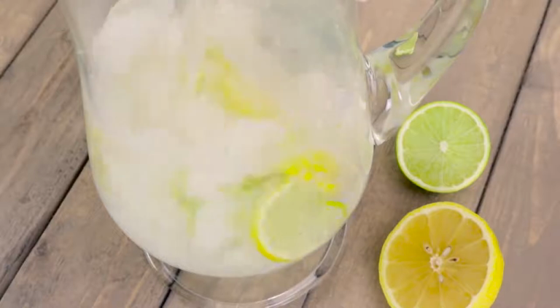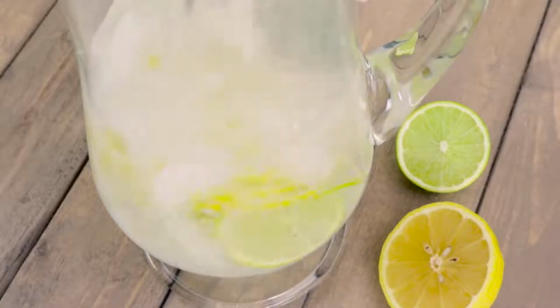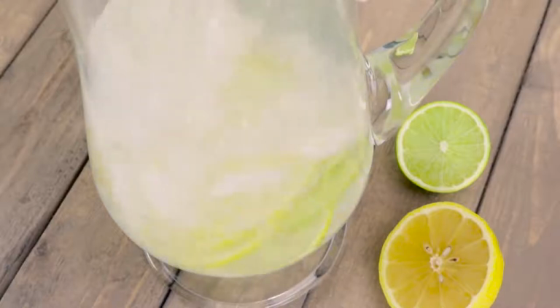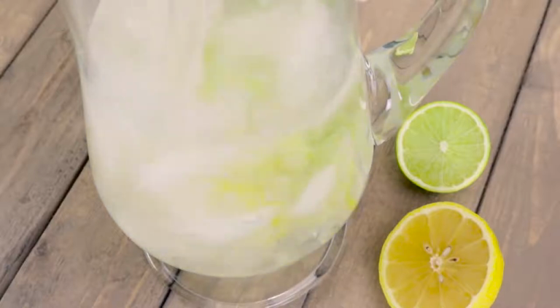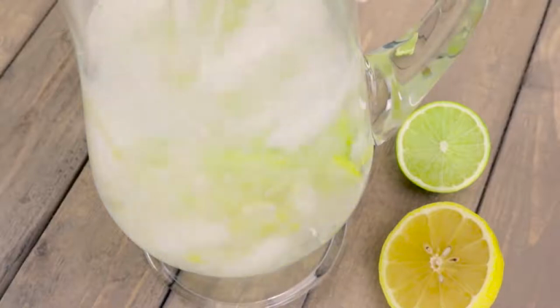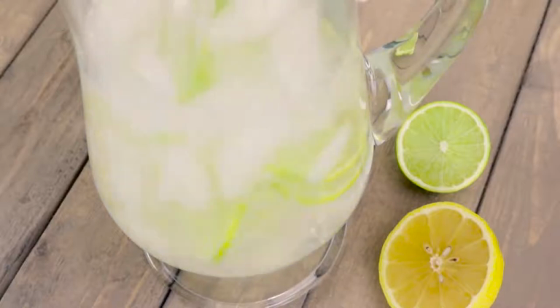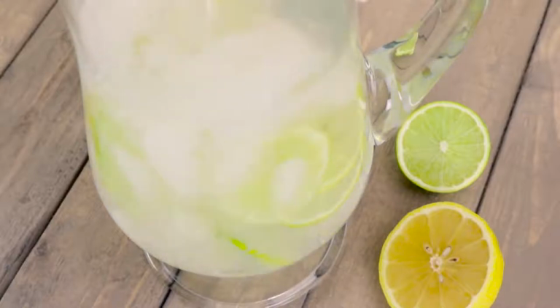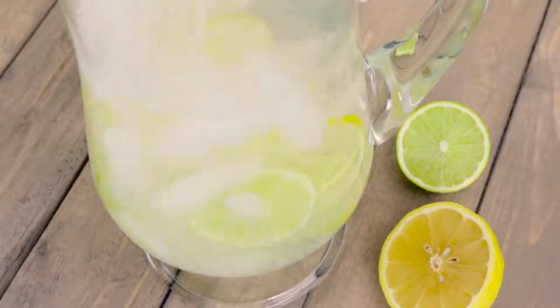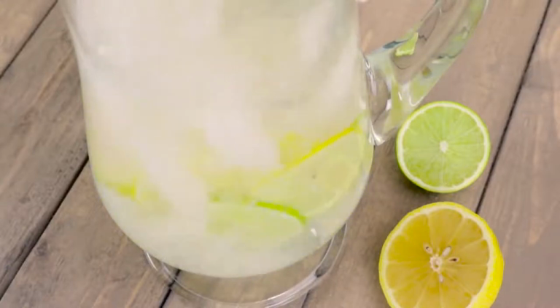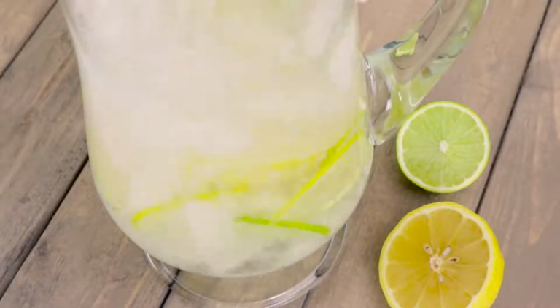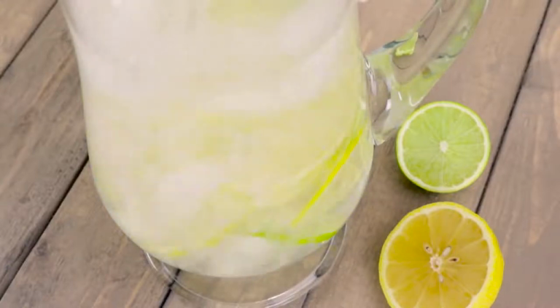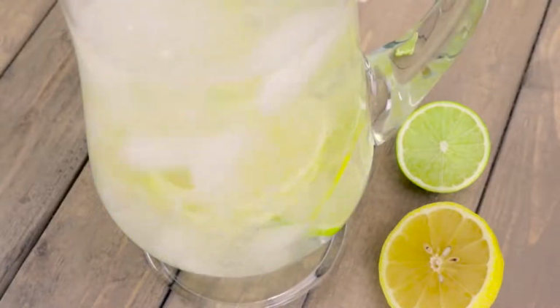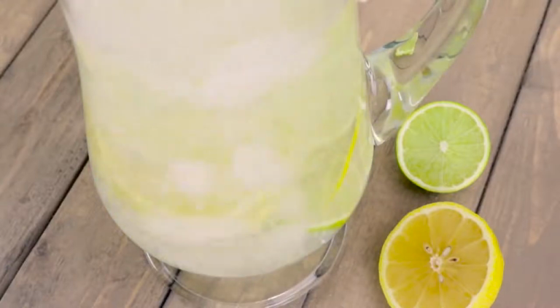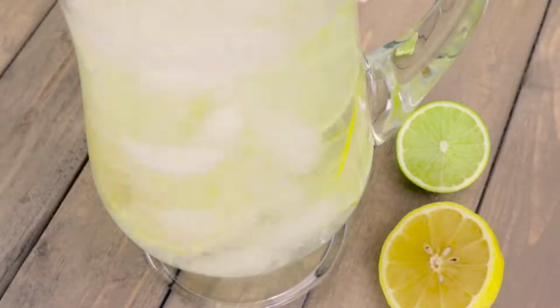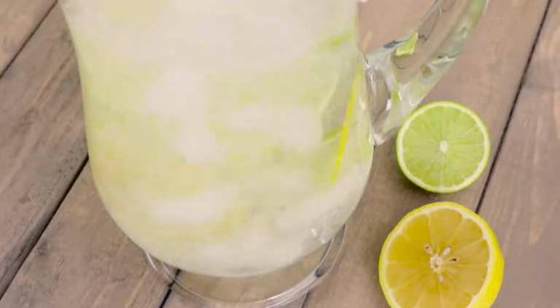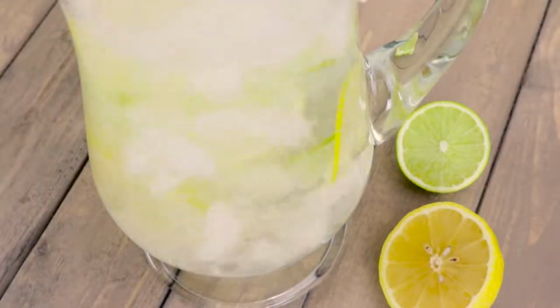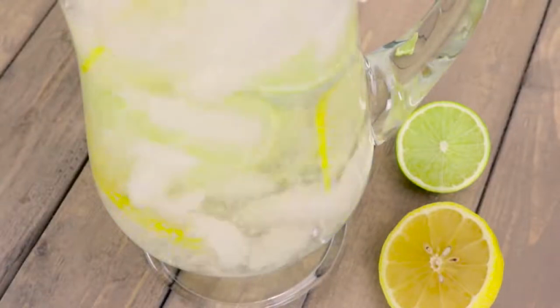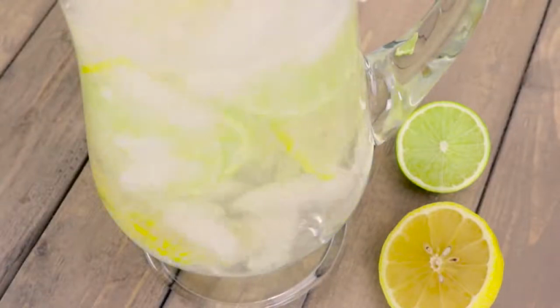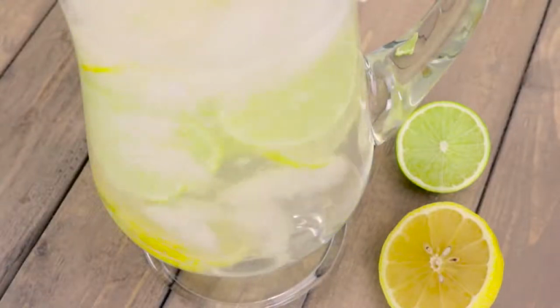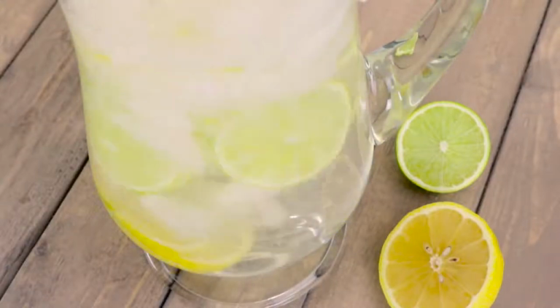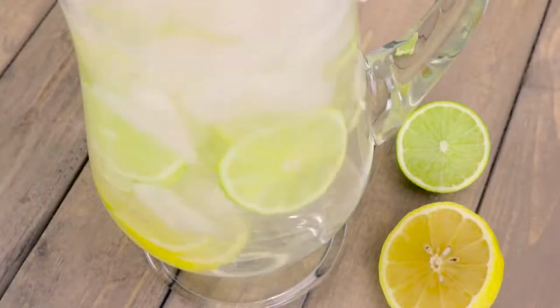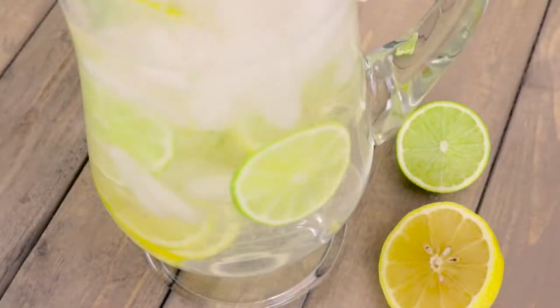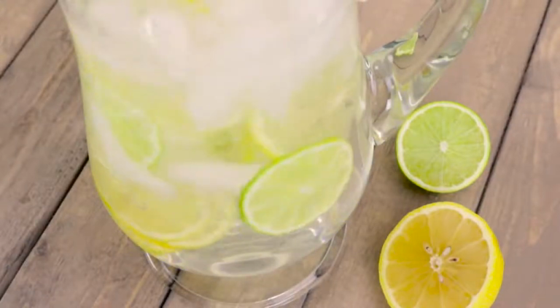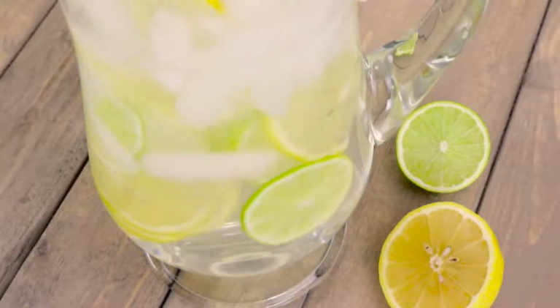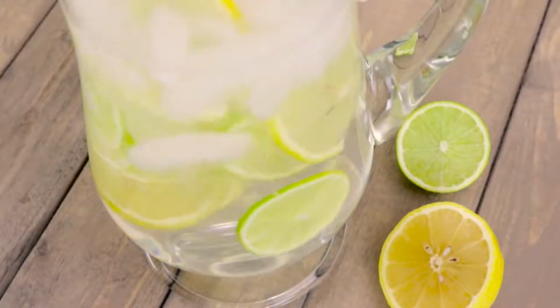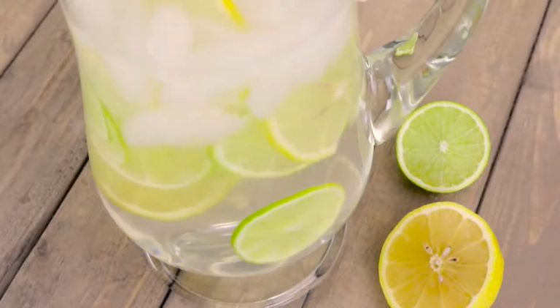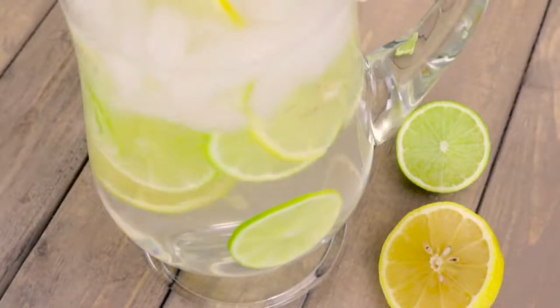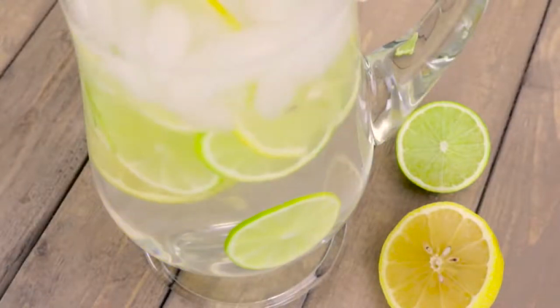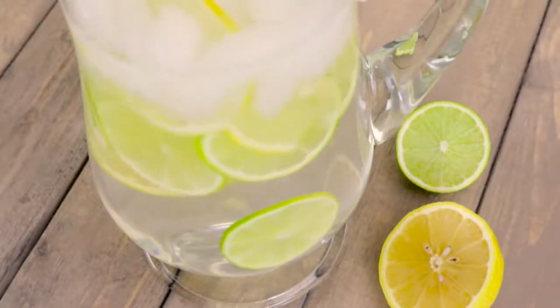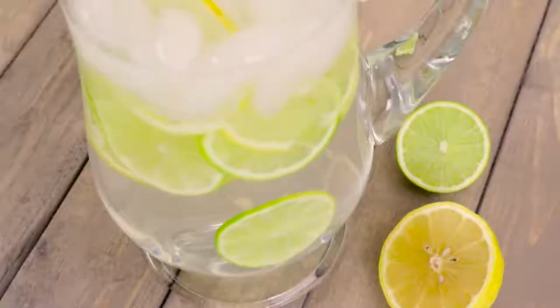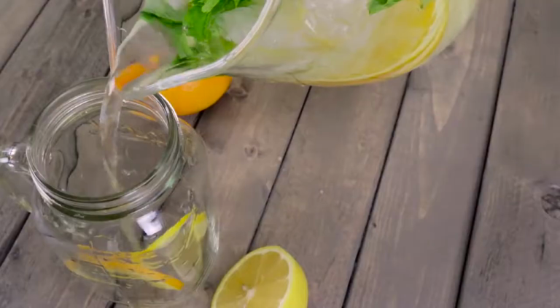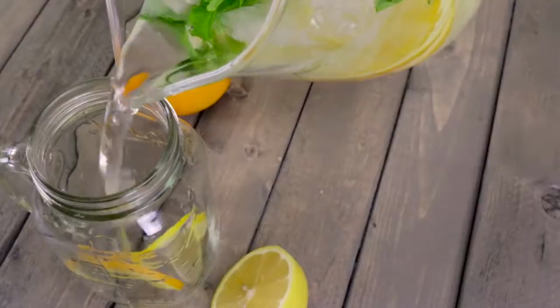This simple recipe only calls for half a lemon and half a lime, thinly sliced and added to a pitcher of water and ice.